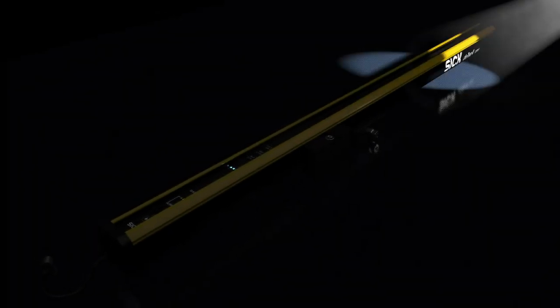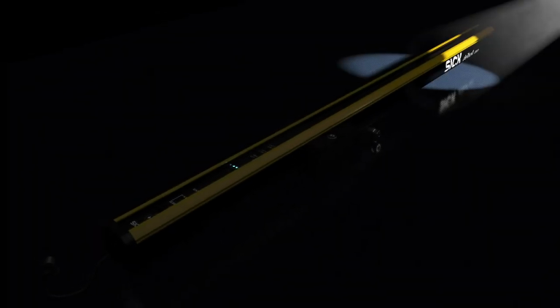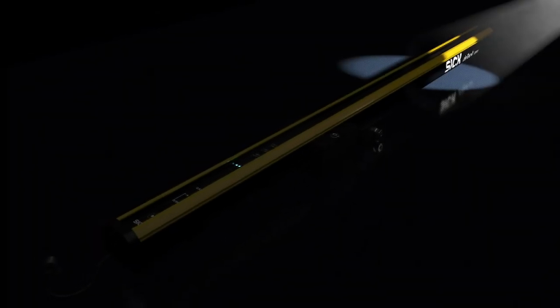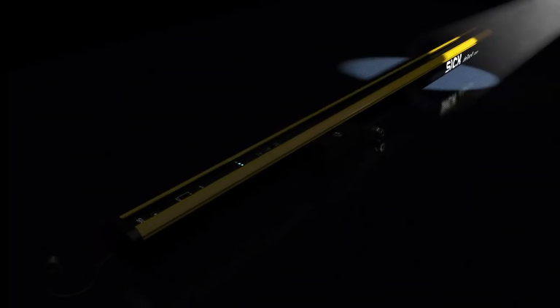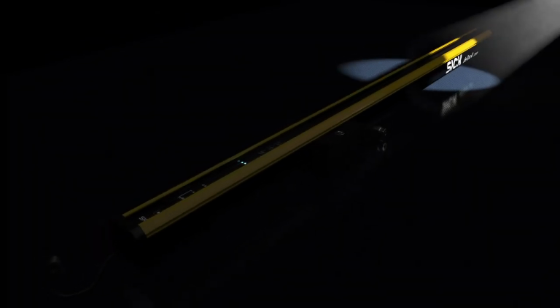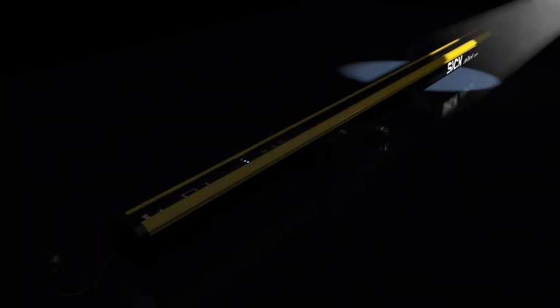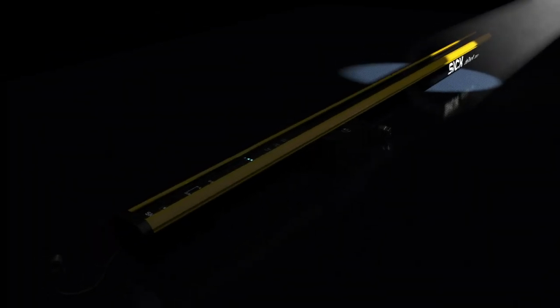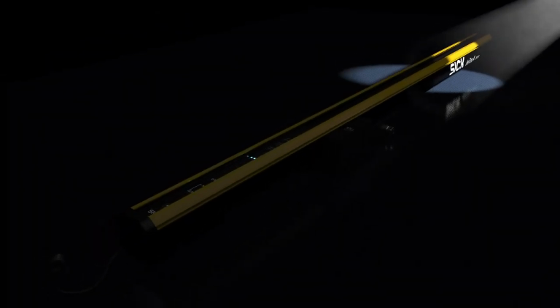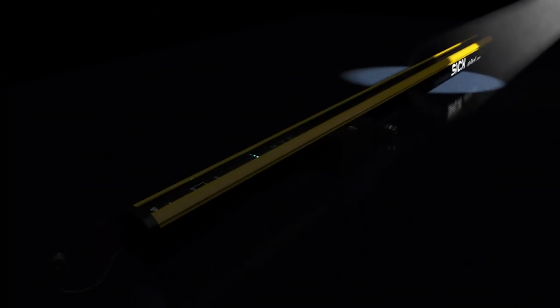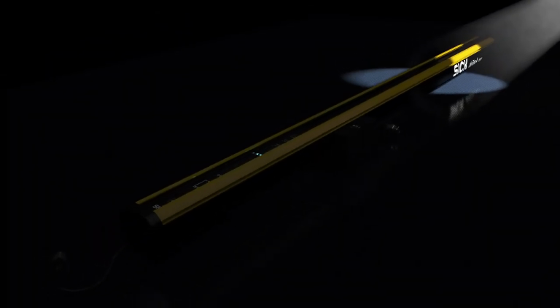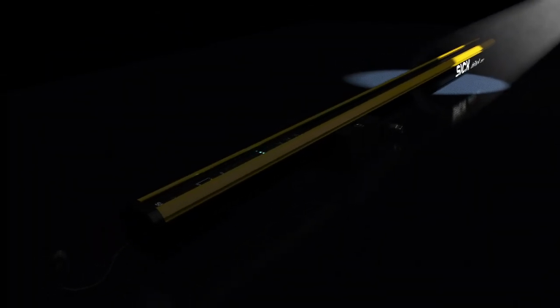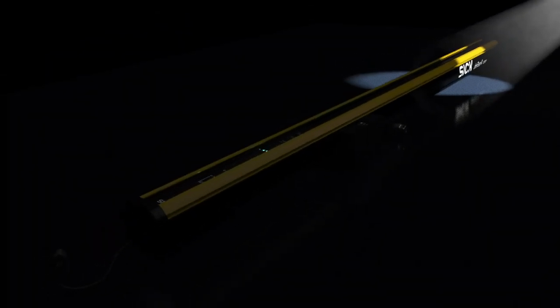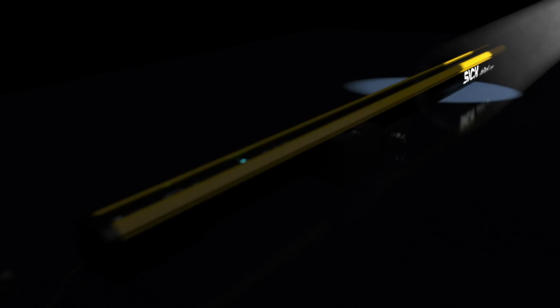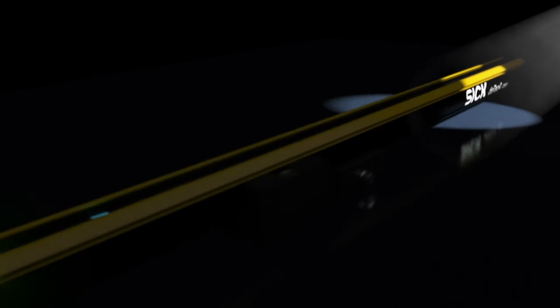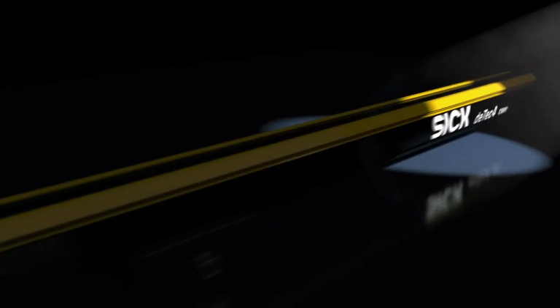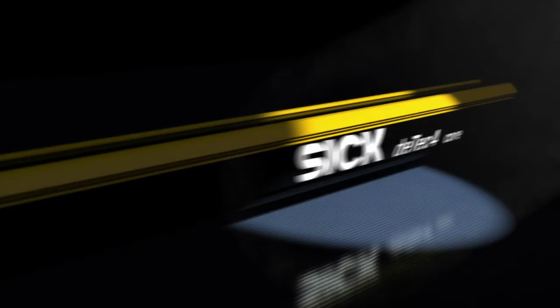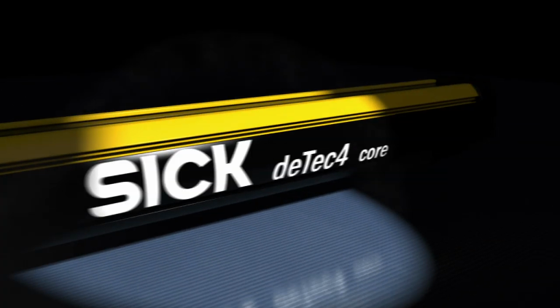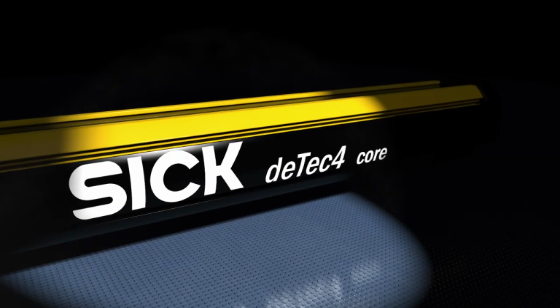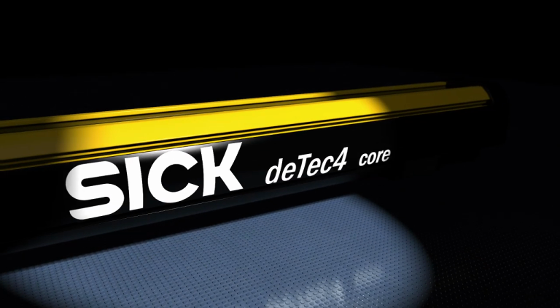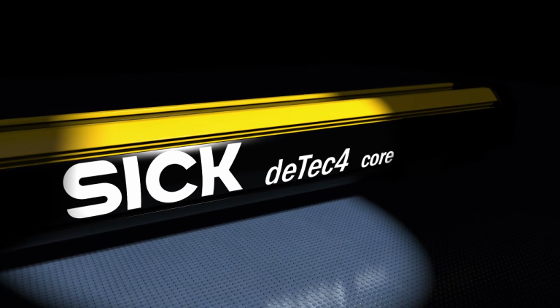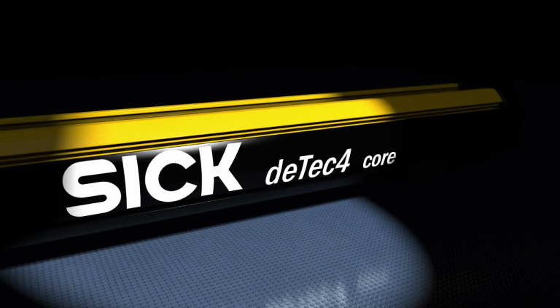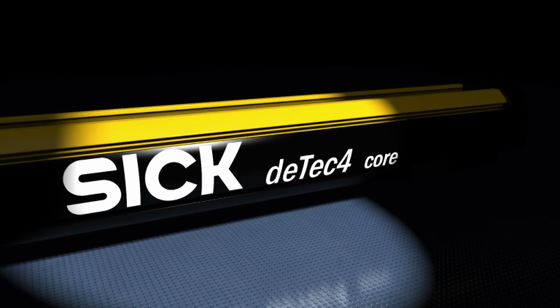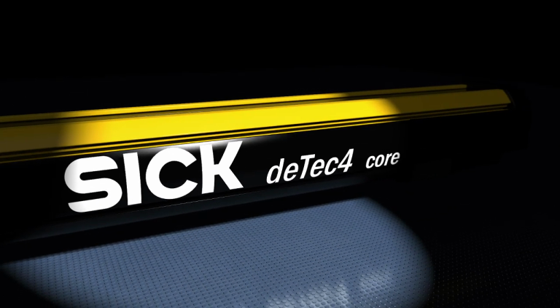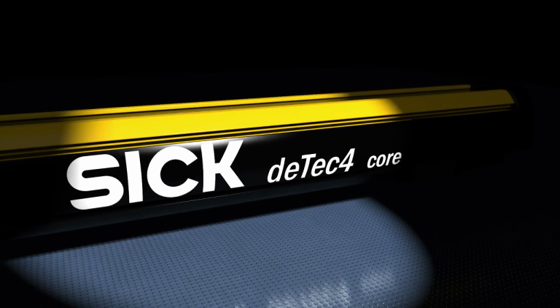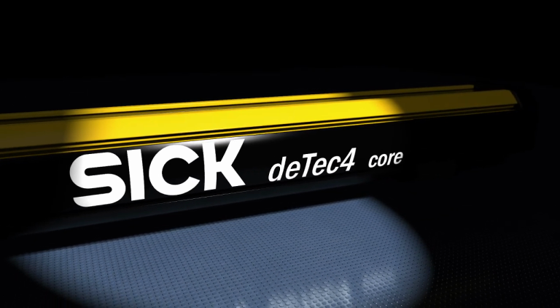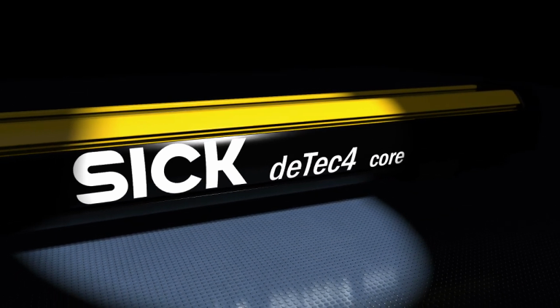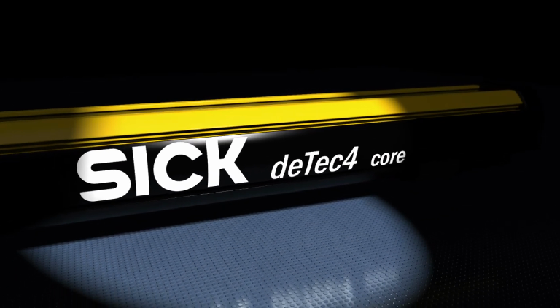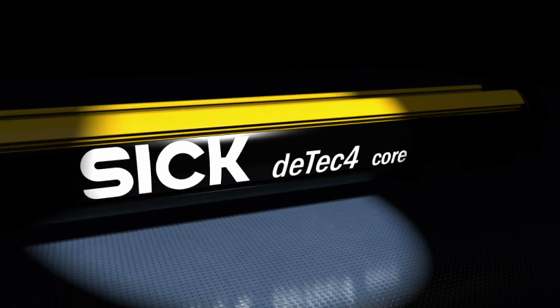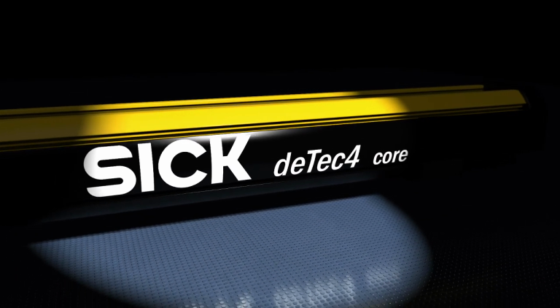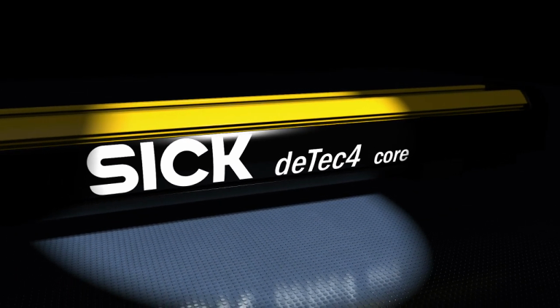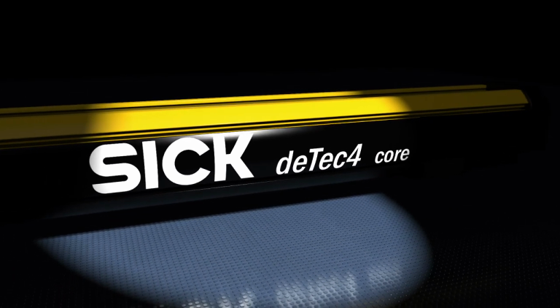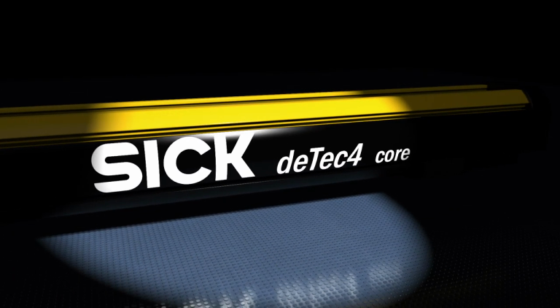Pure safety from the market leader. The DTEK 4 core safety light curtain.